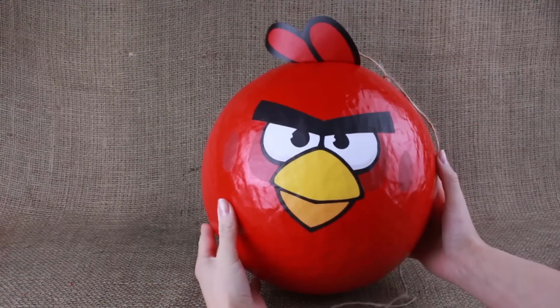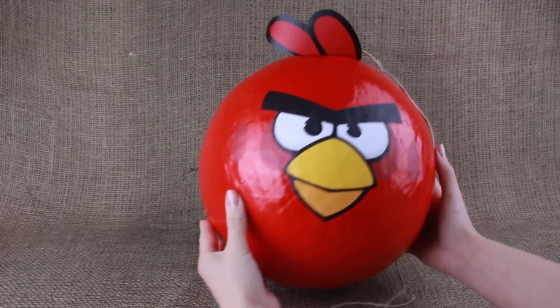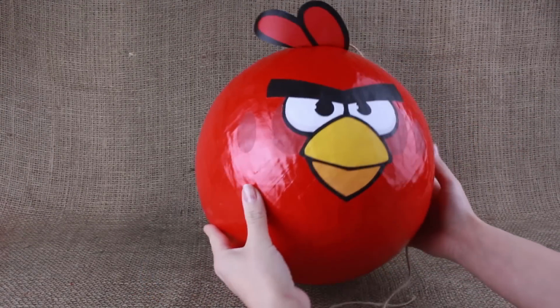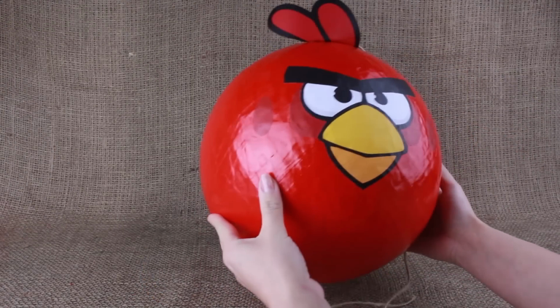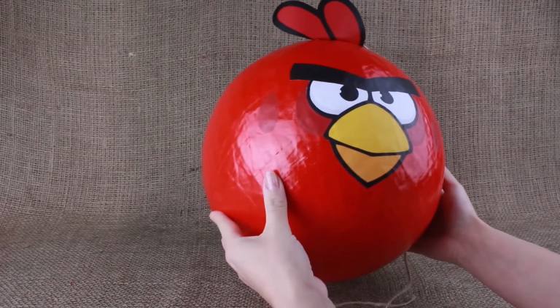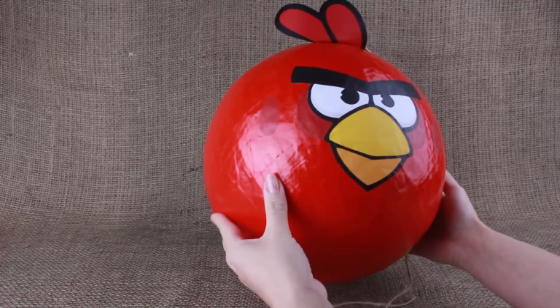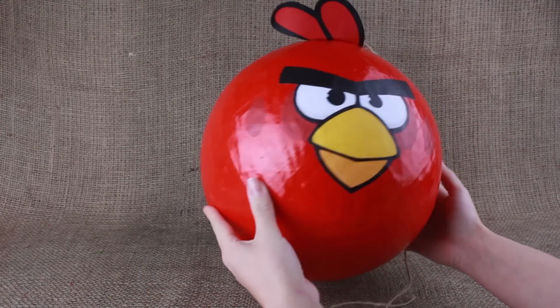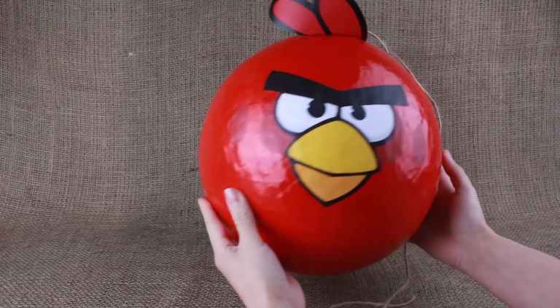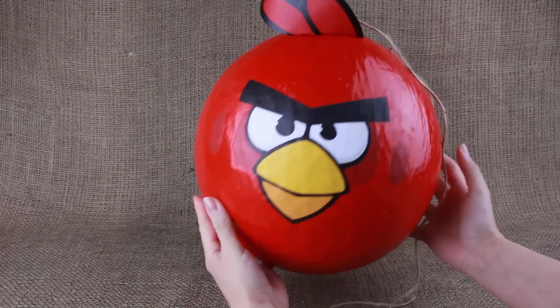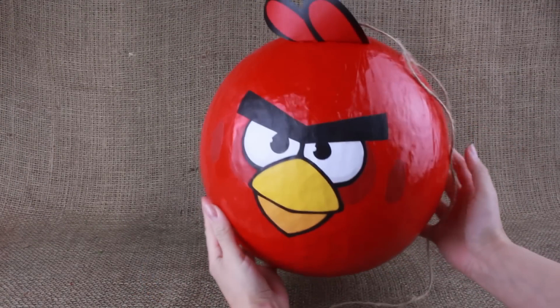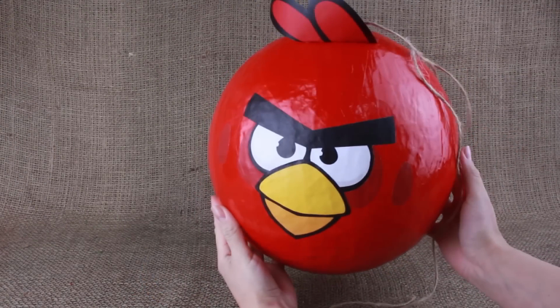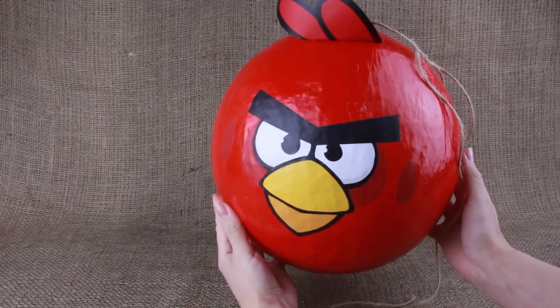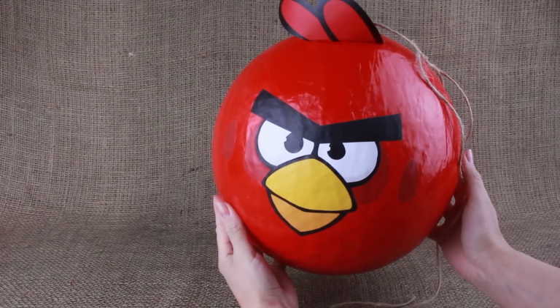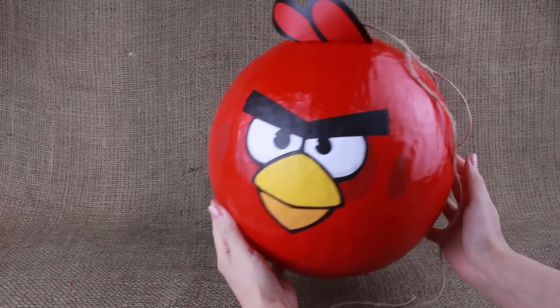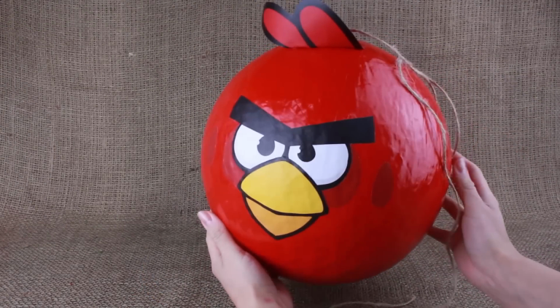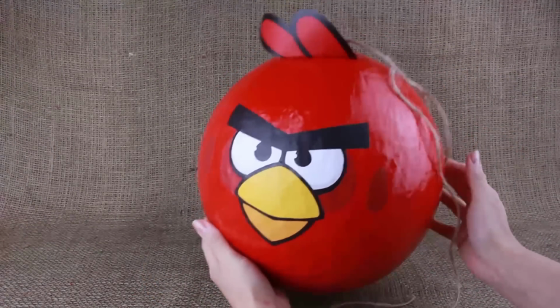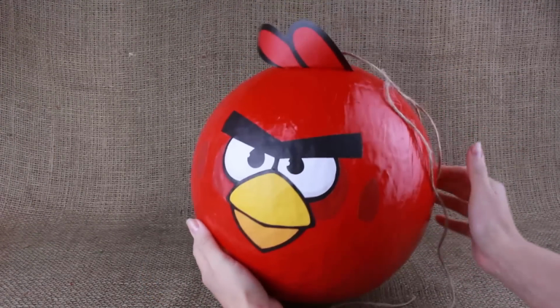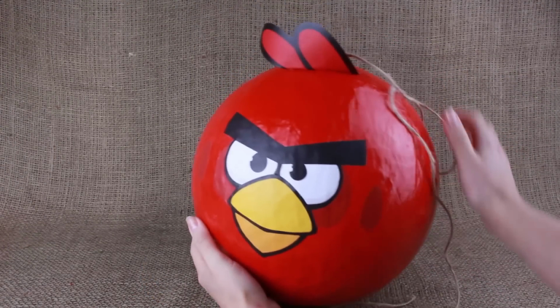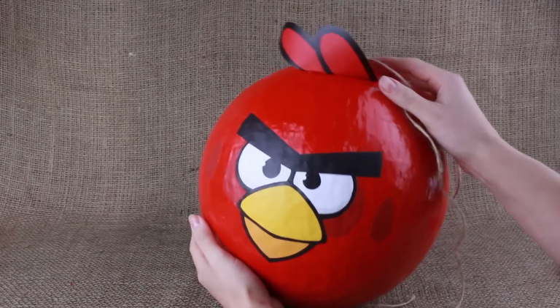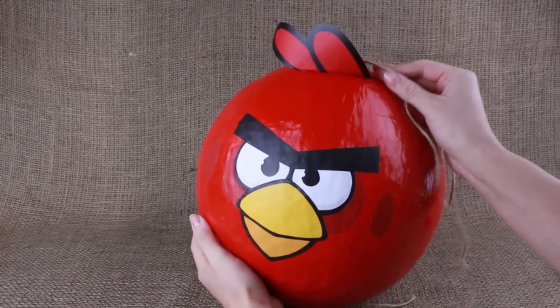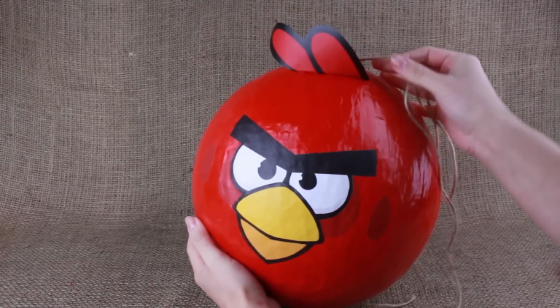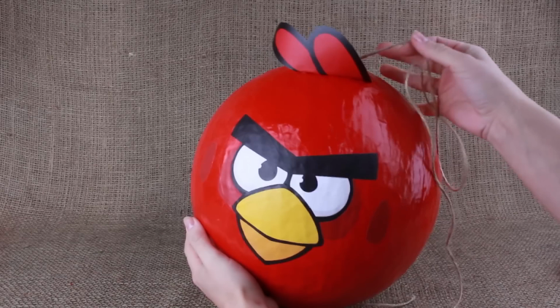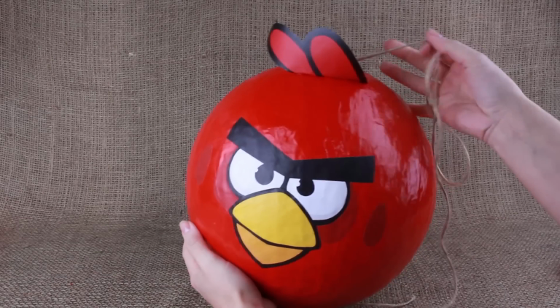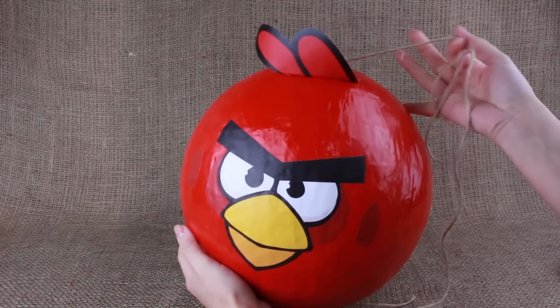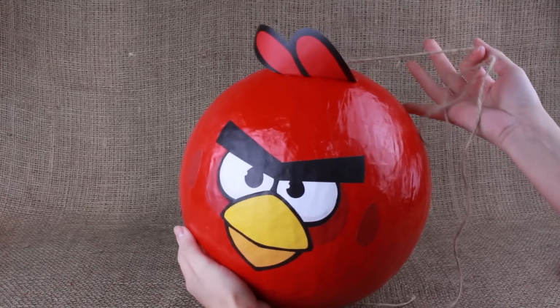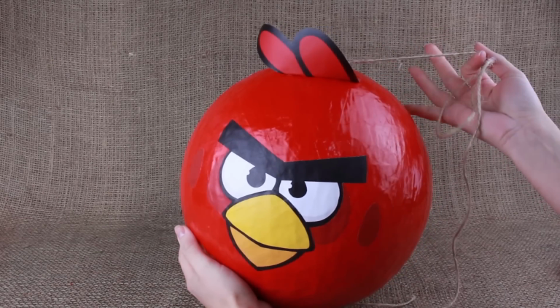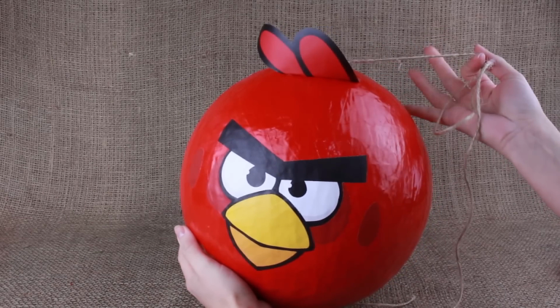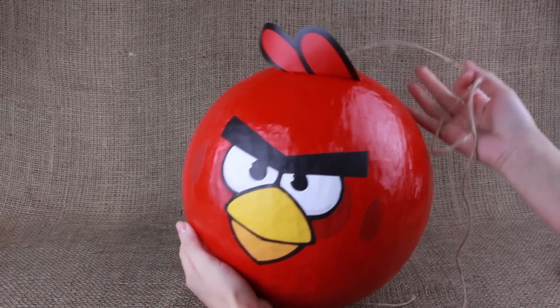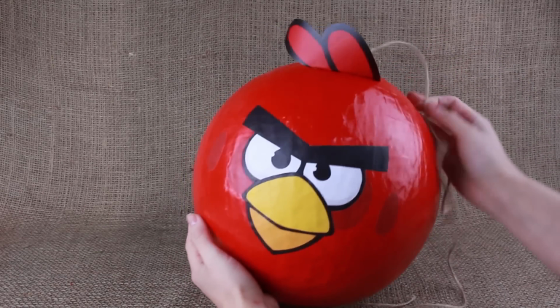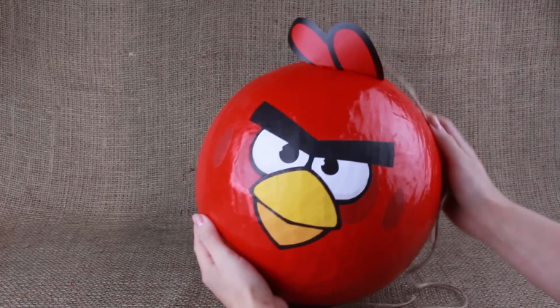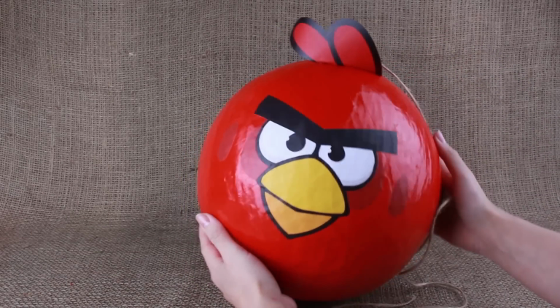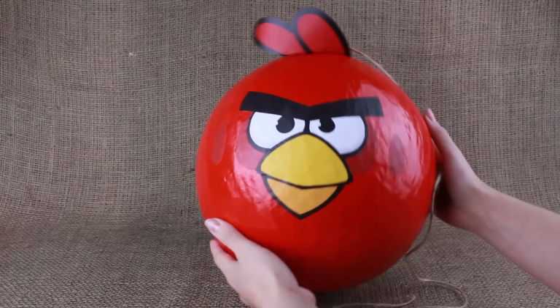Such an Angry Birds pinata will become the center of attention at any kid's party, making it unforgettable.